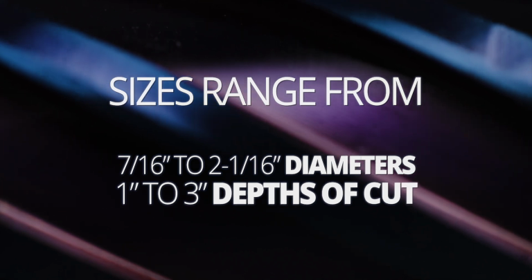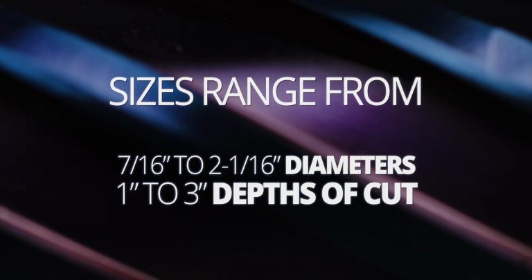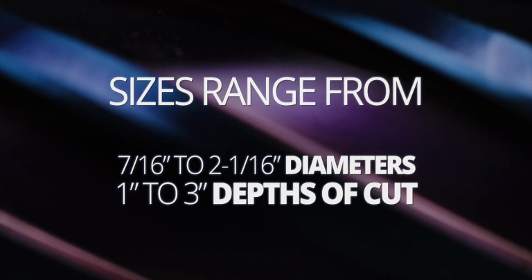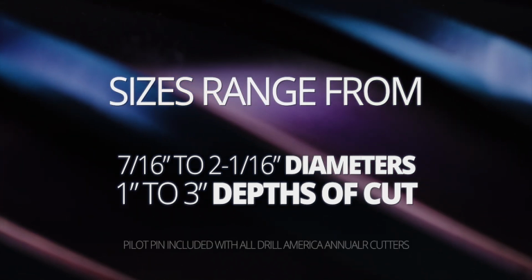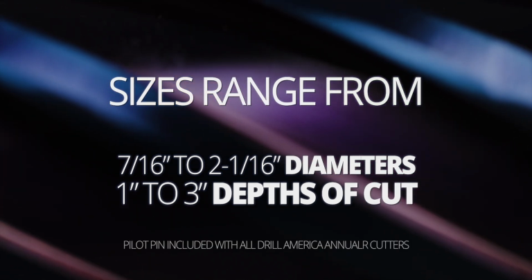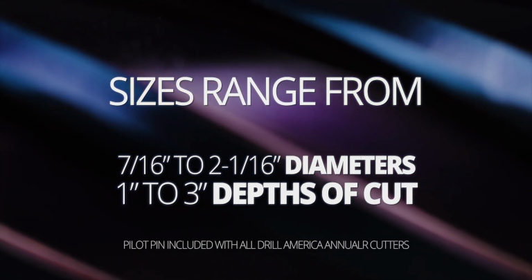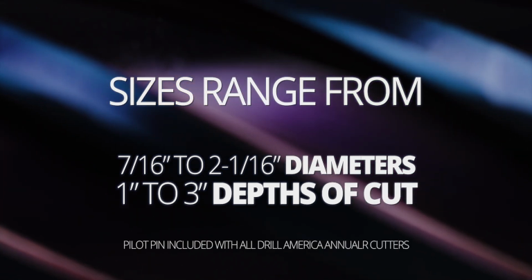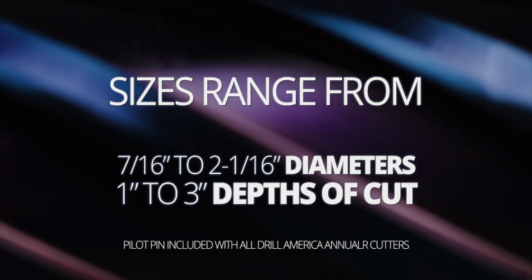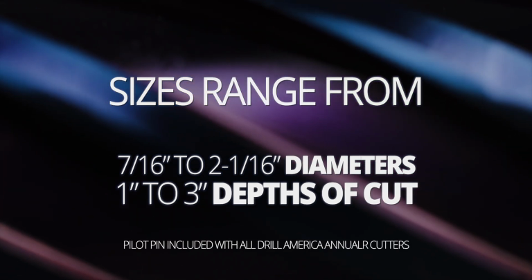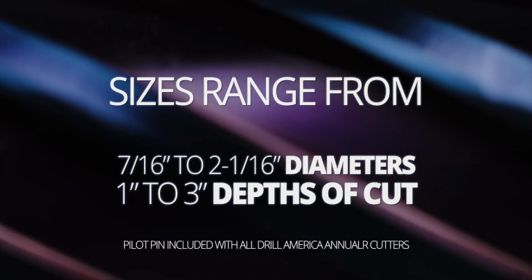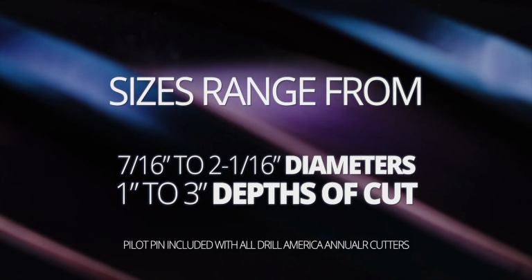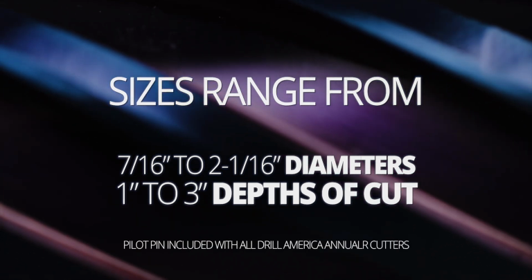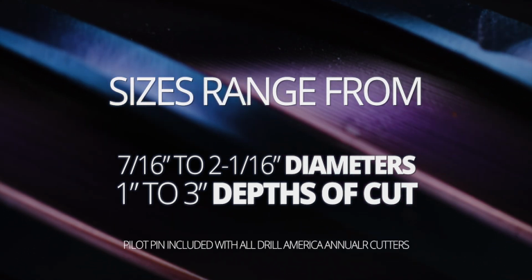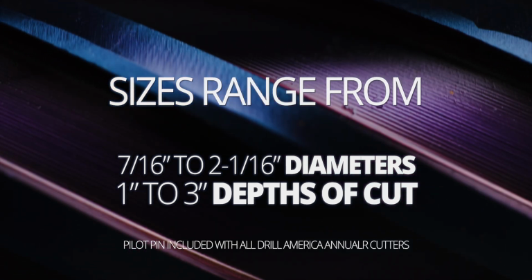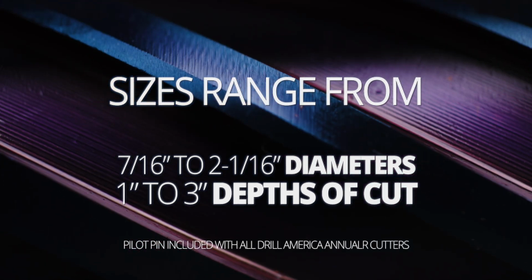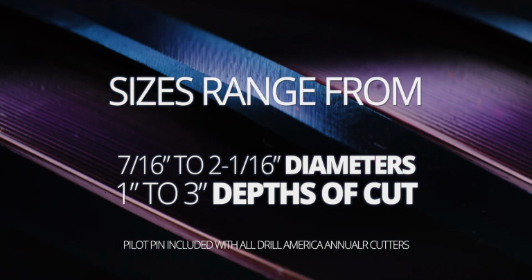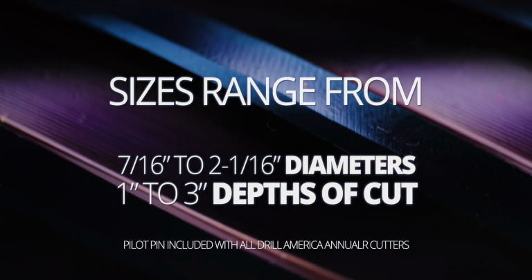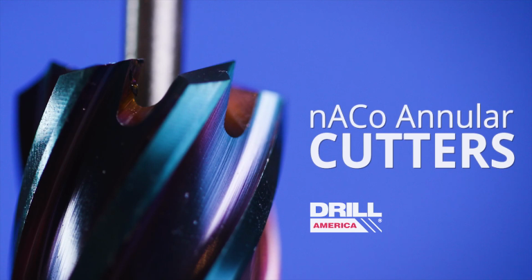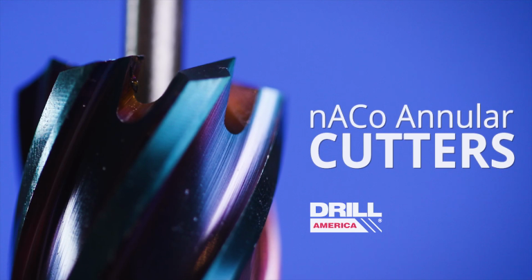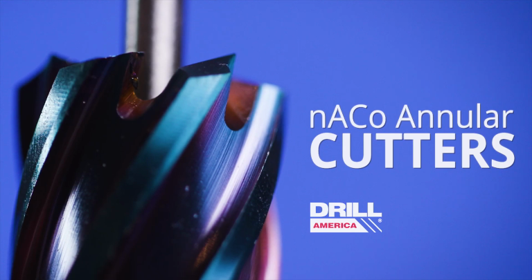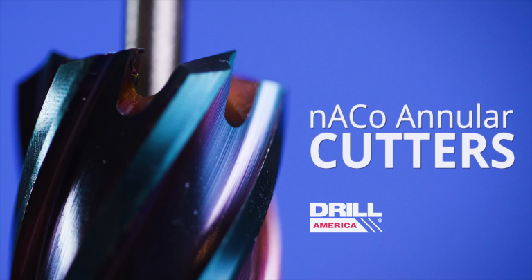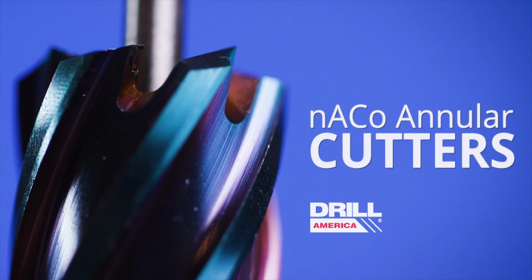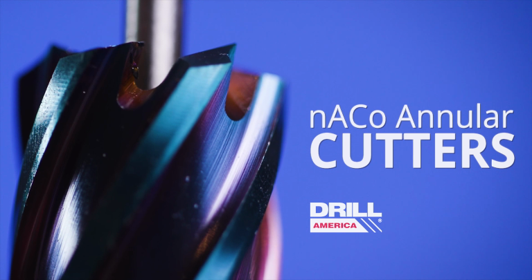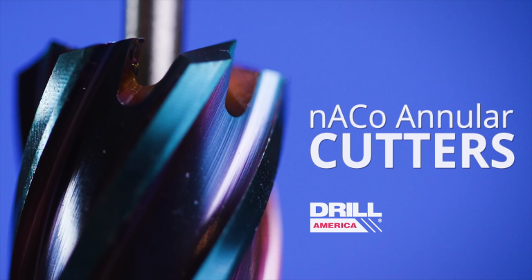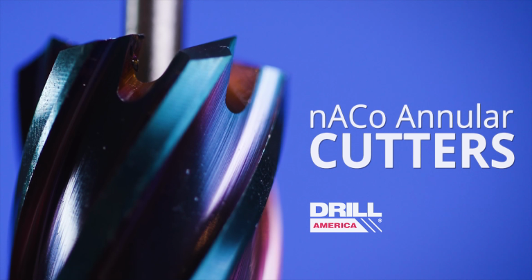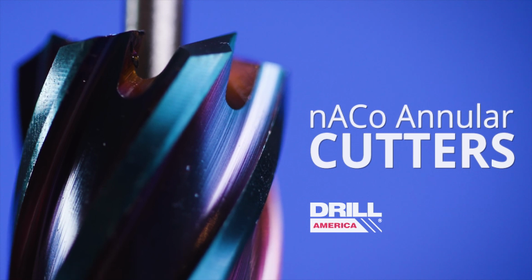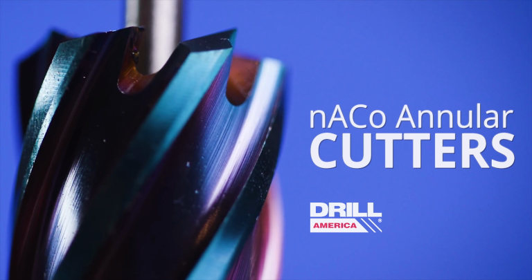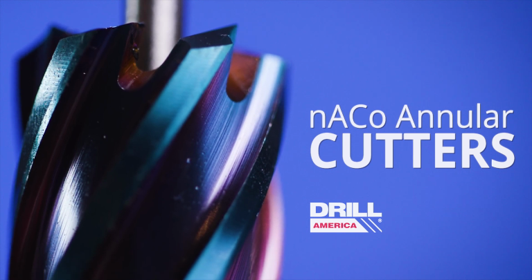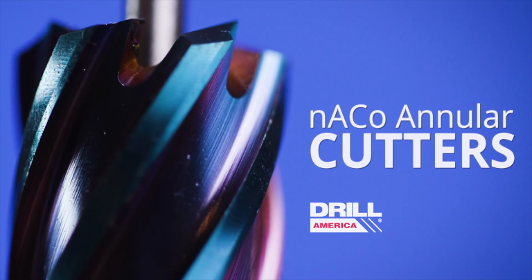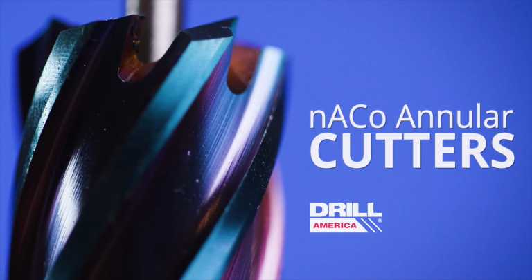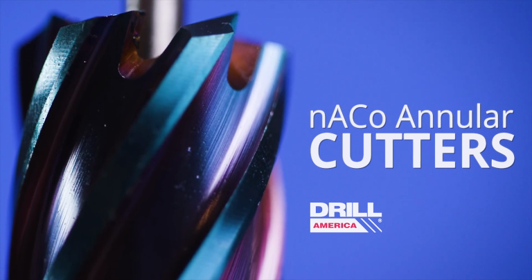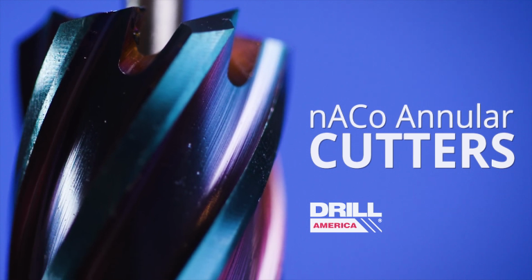Drill America Nano Composite Angular Cutters come in many sizes and sets. Drill America Nano Composite Angular Cutters from Drill America.